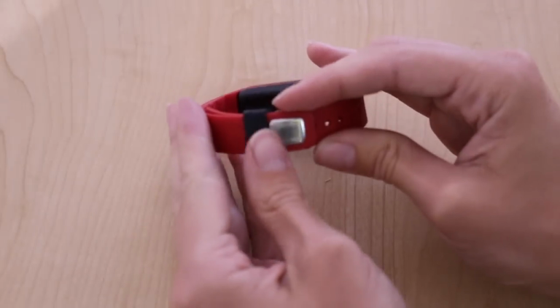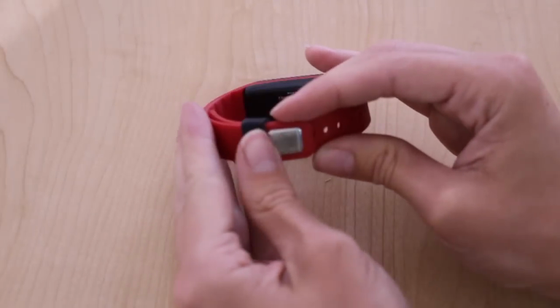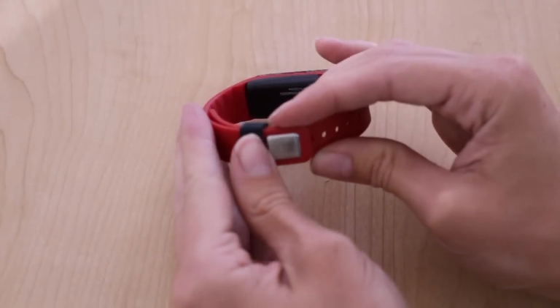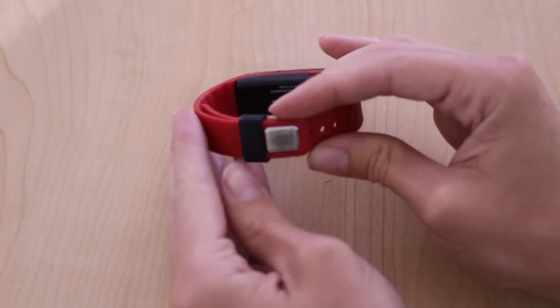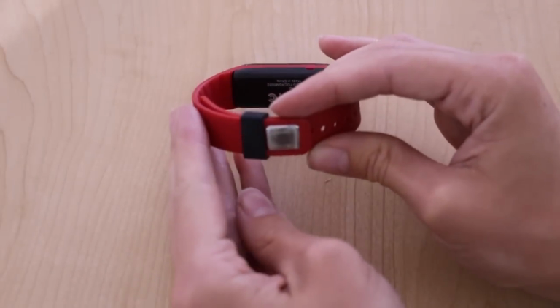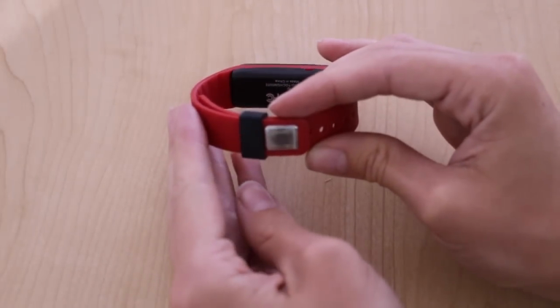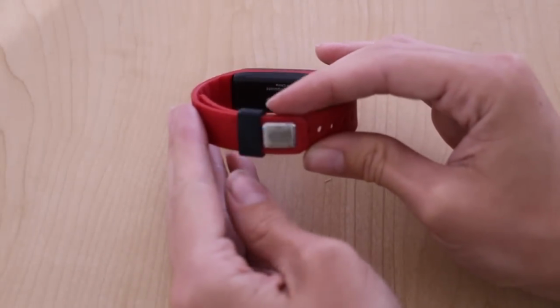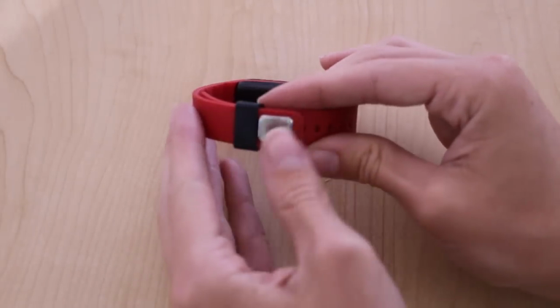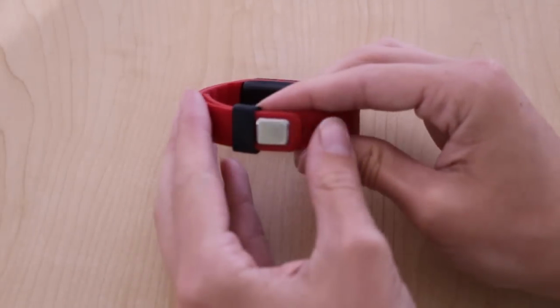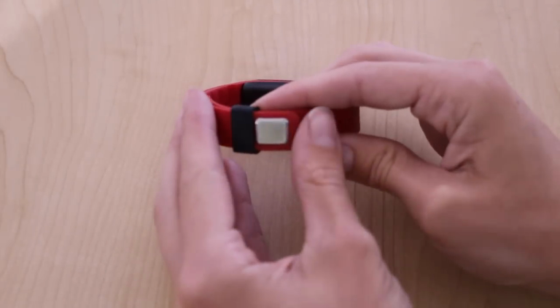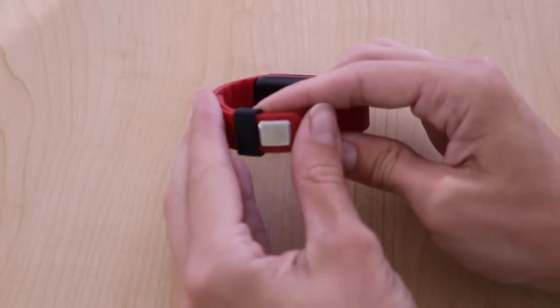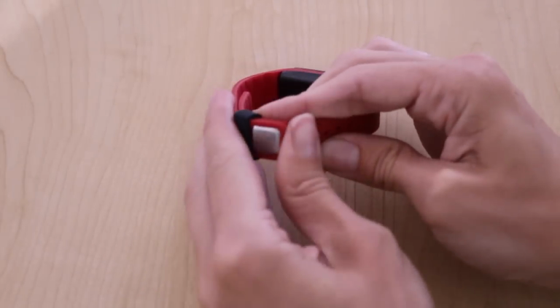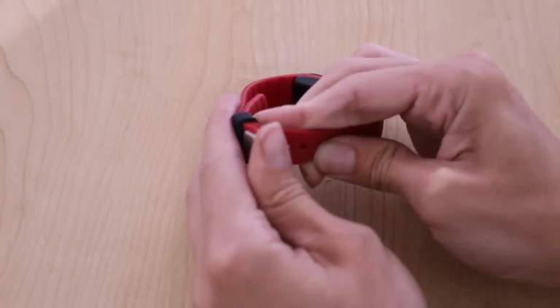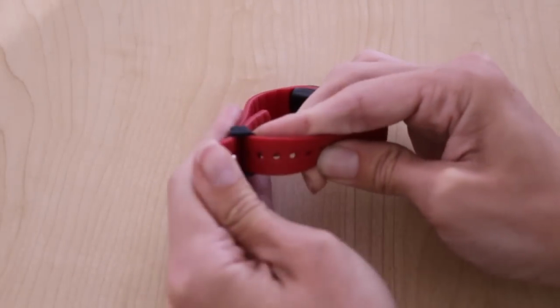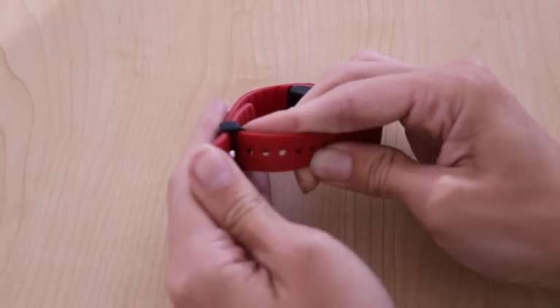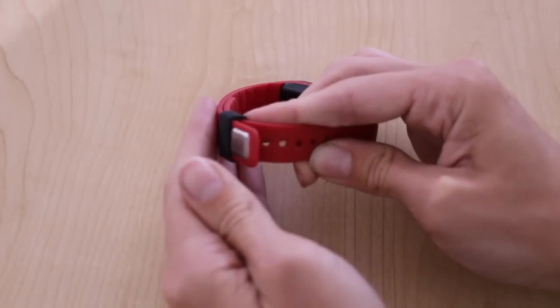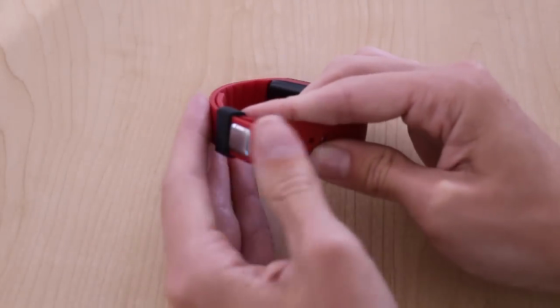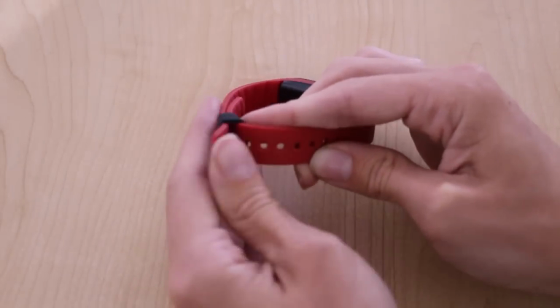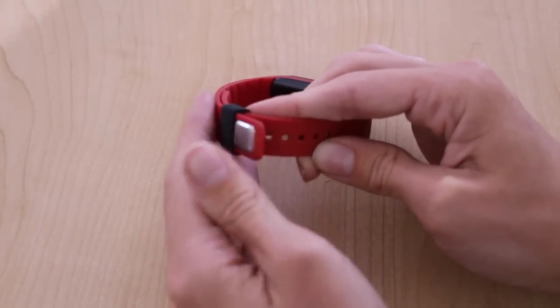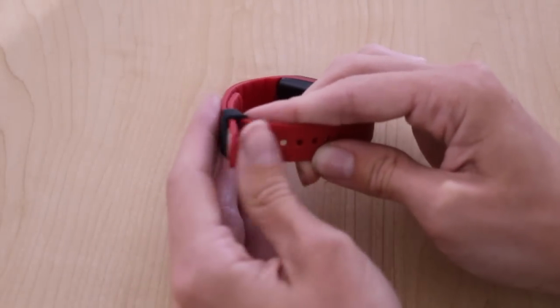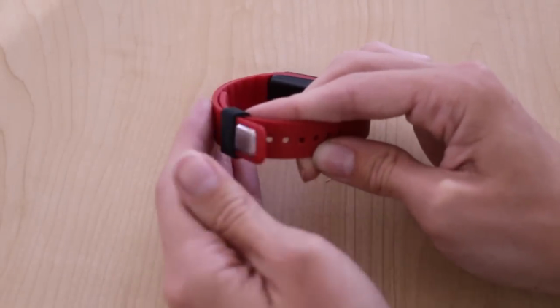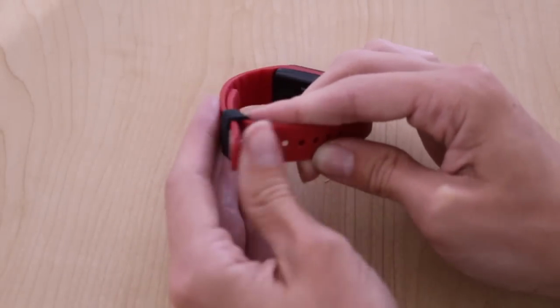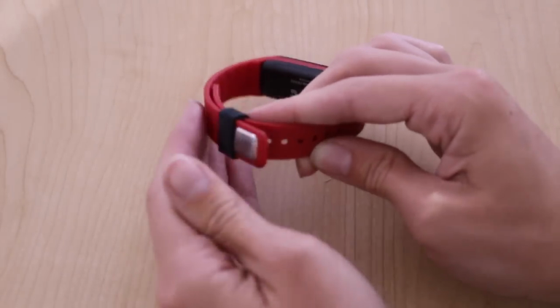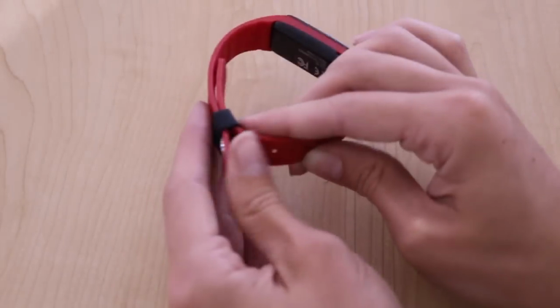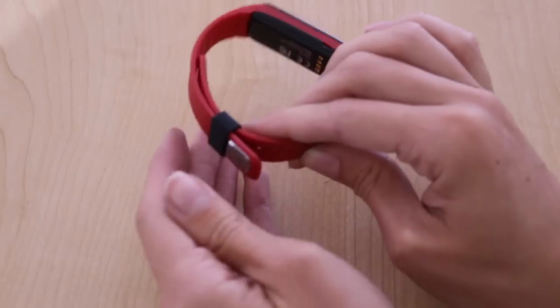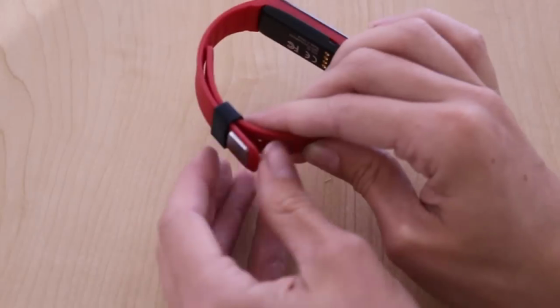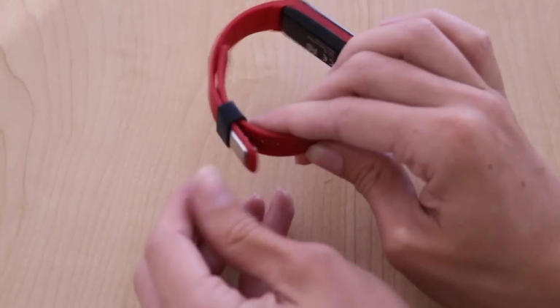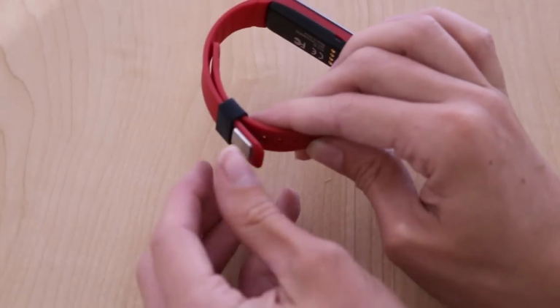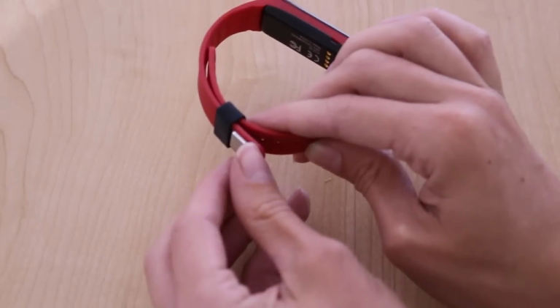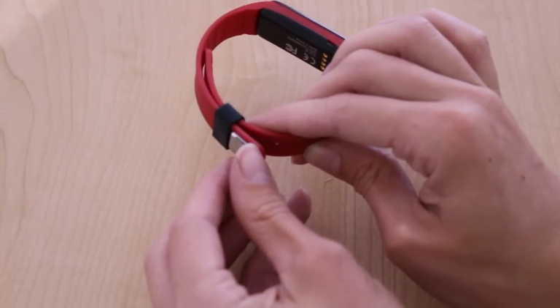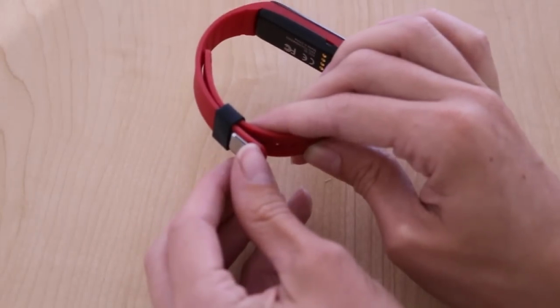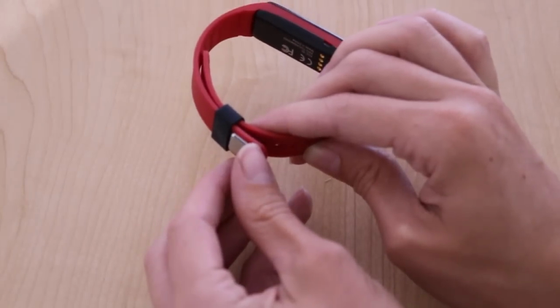Now as you're going about your day, if you accidentally unclasp your device, it will still stay on your wrist.